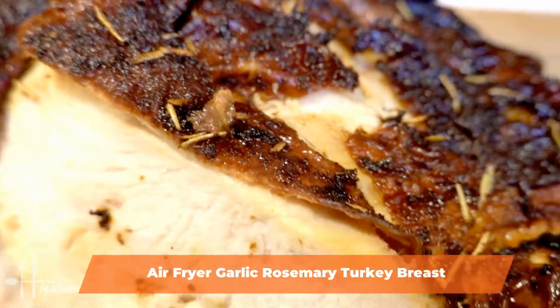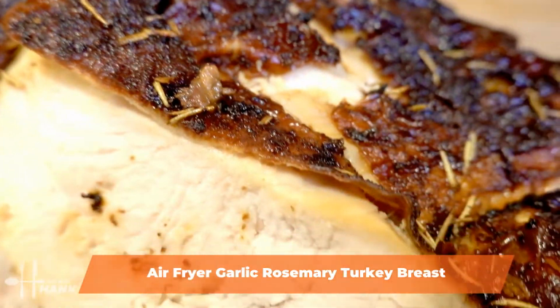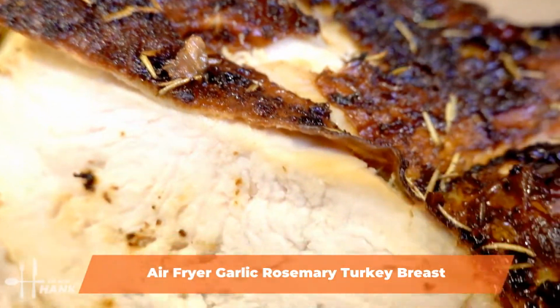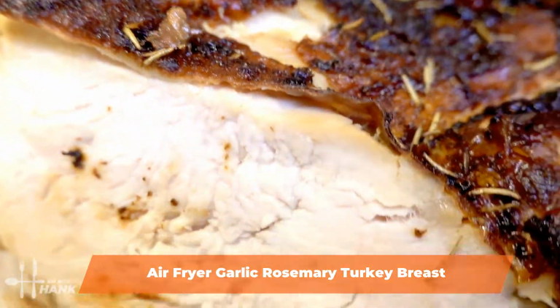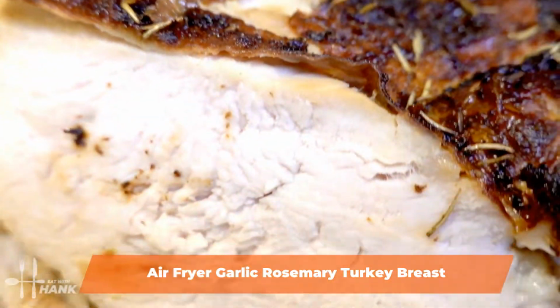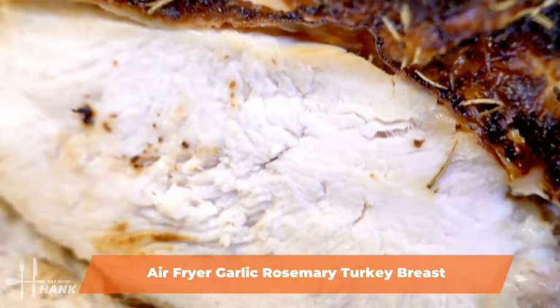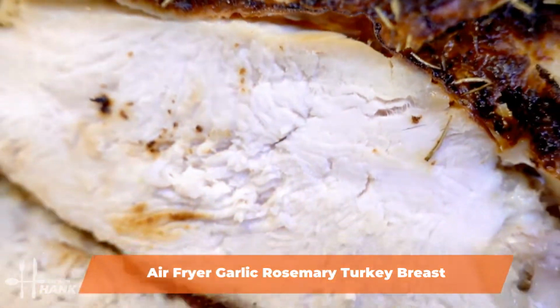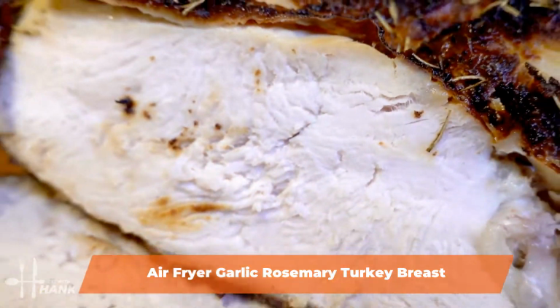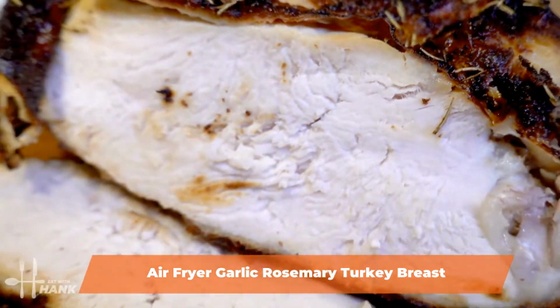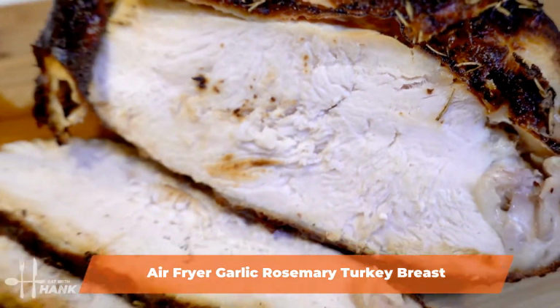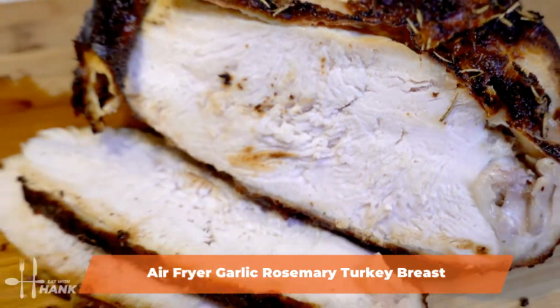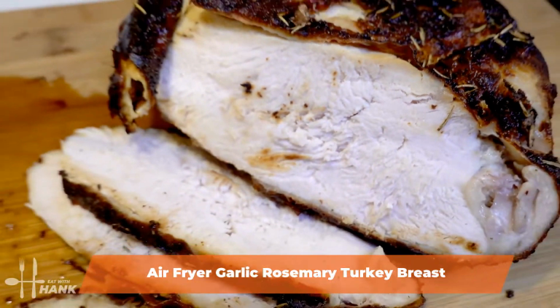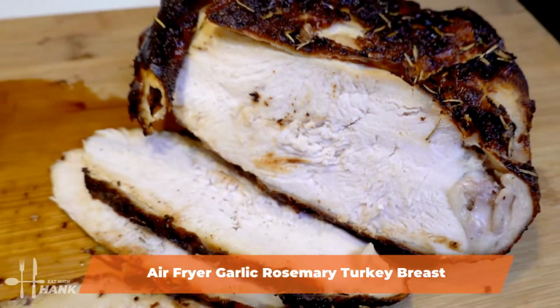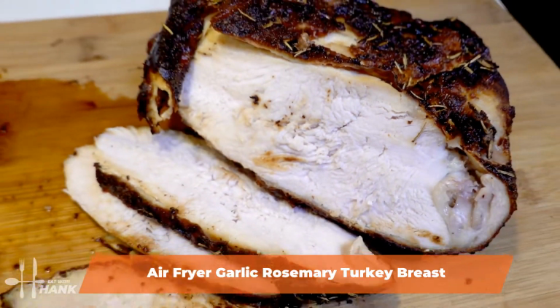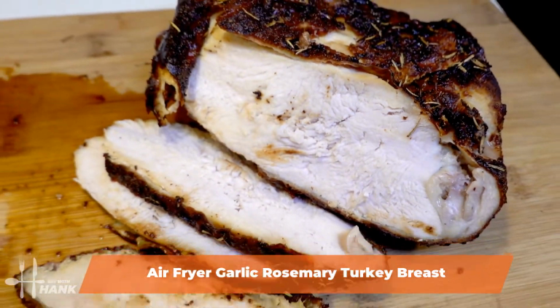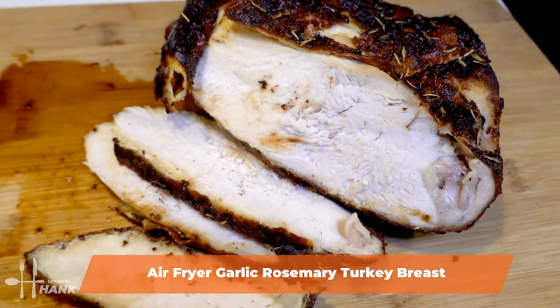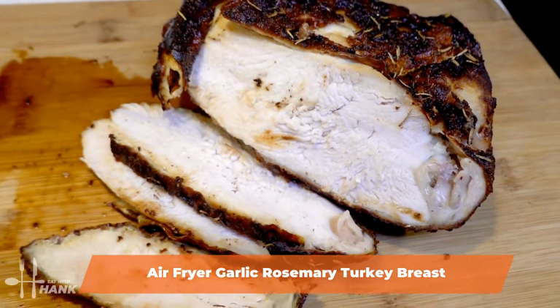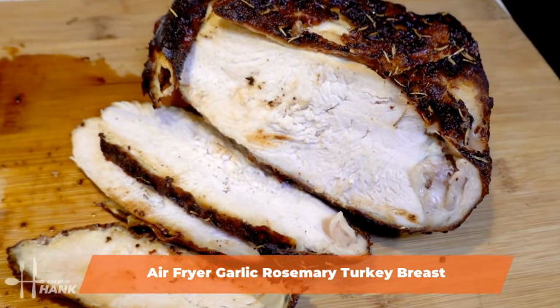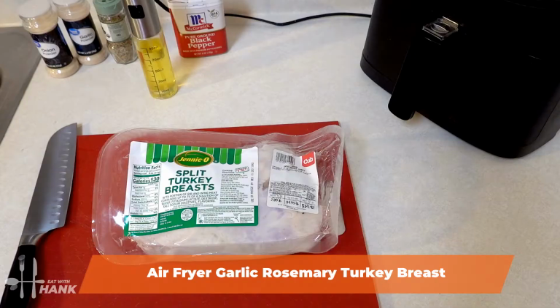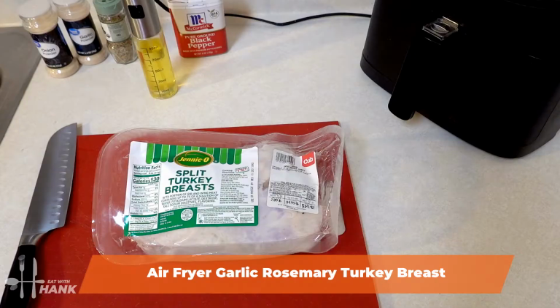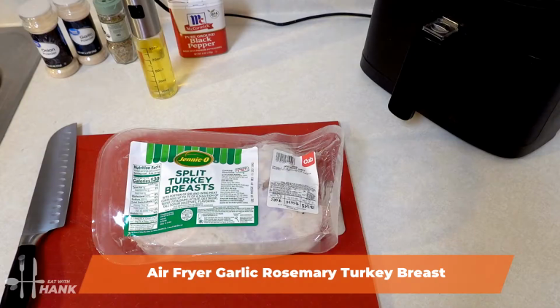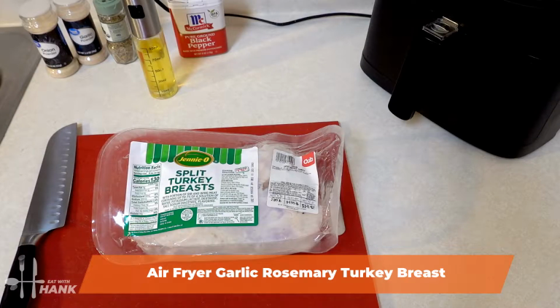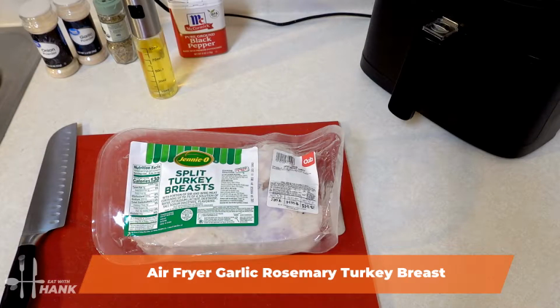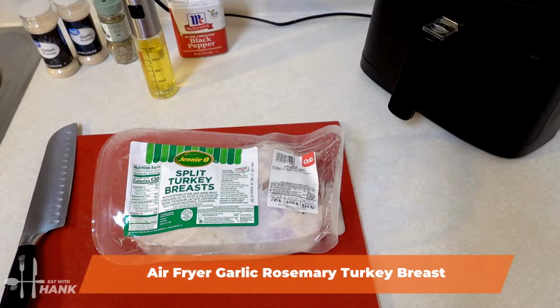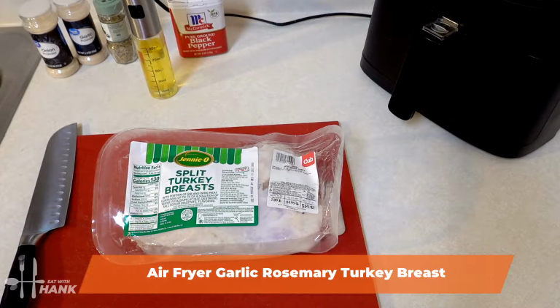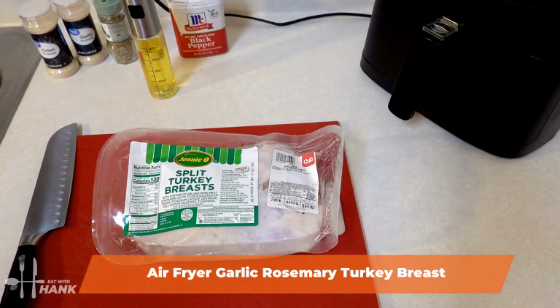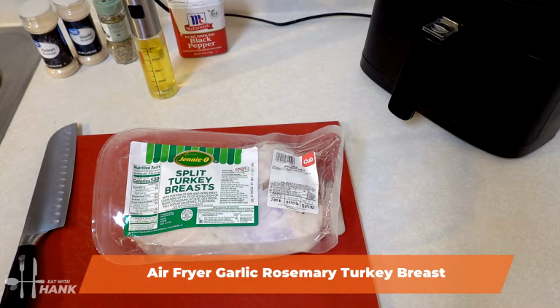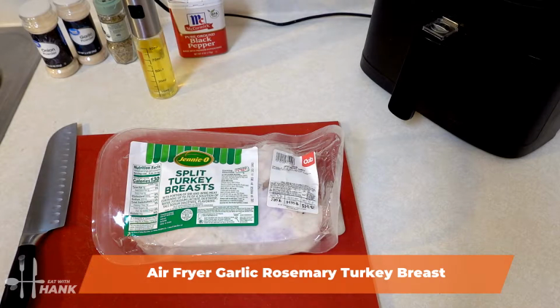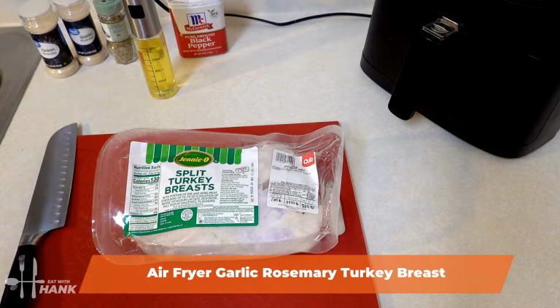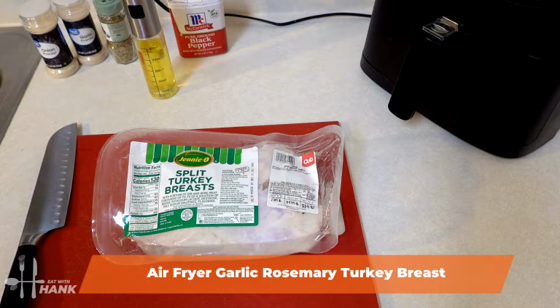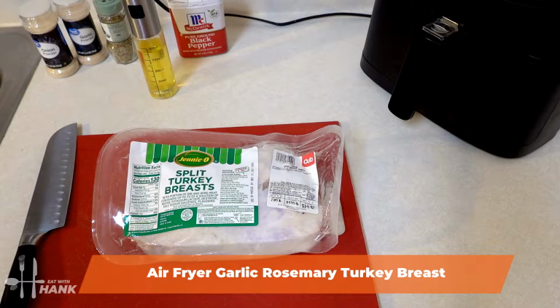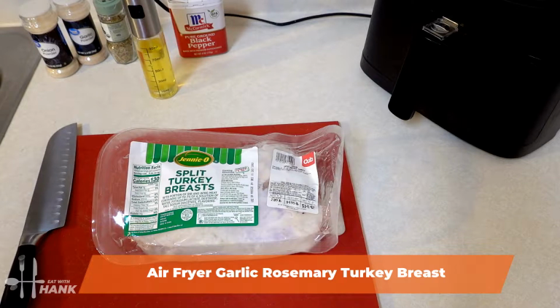Hey buddy! Today in this video we're making air fryer garlic turkey breasts. Let's begin.